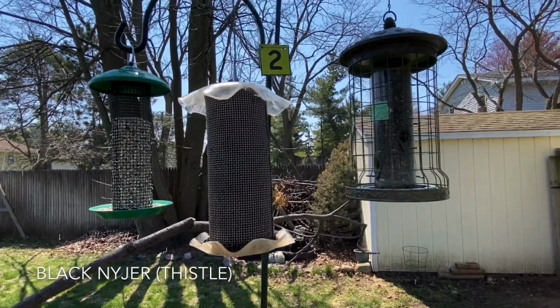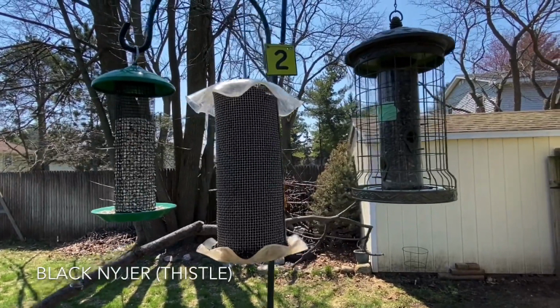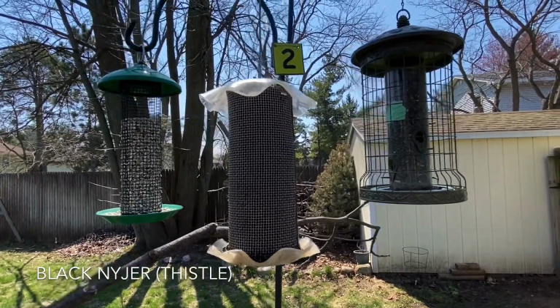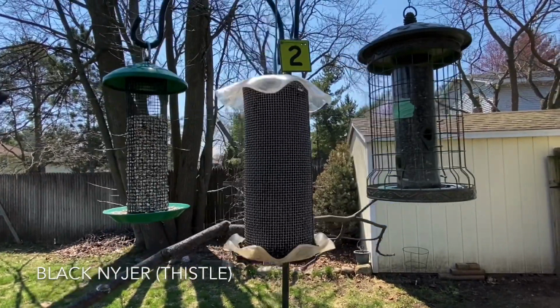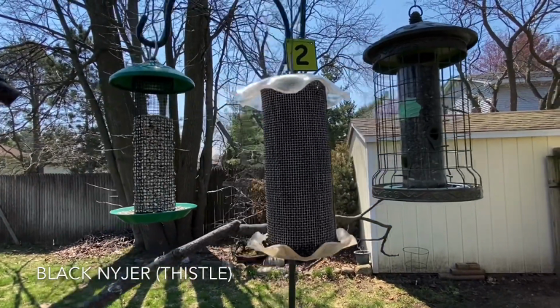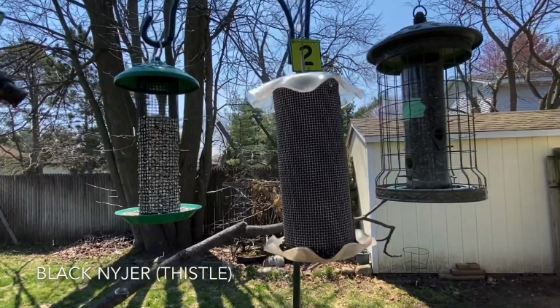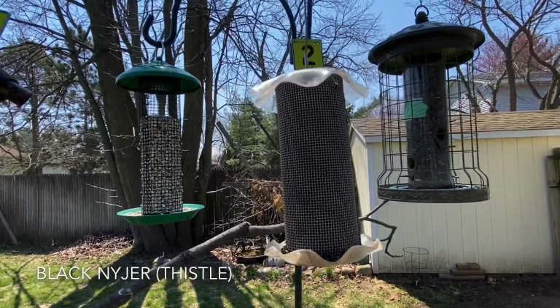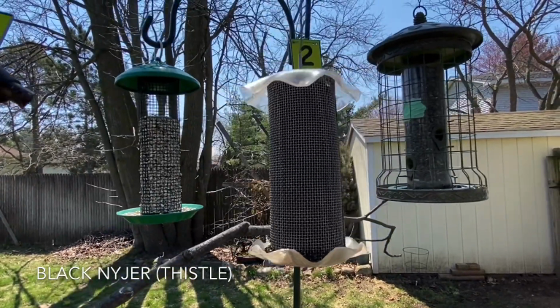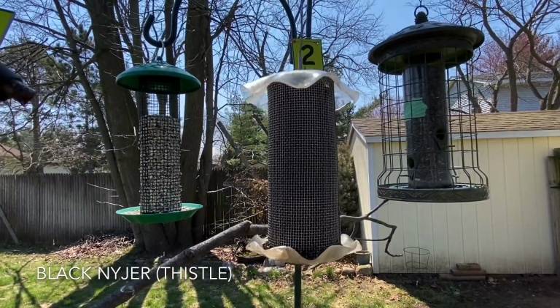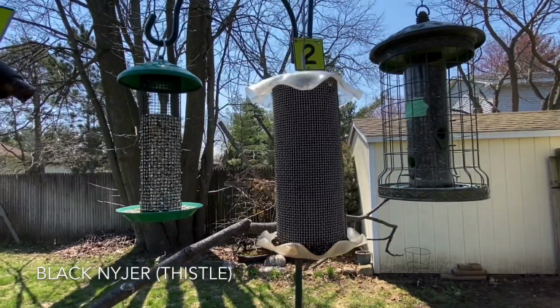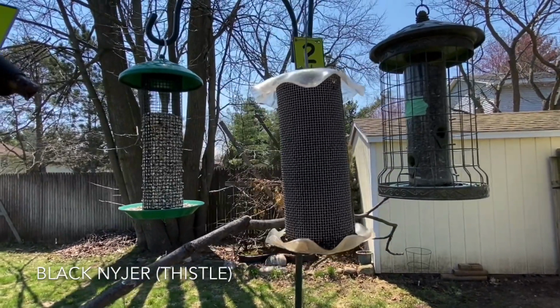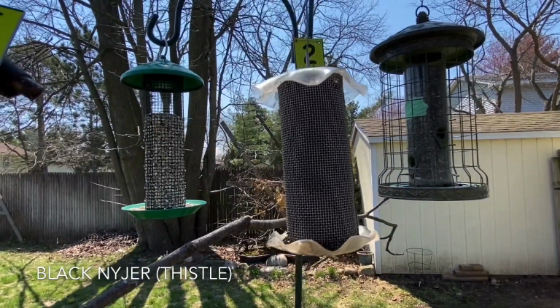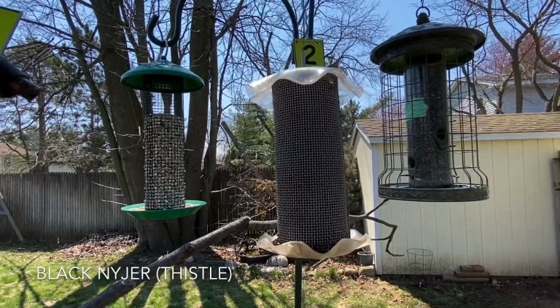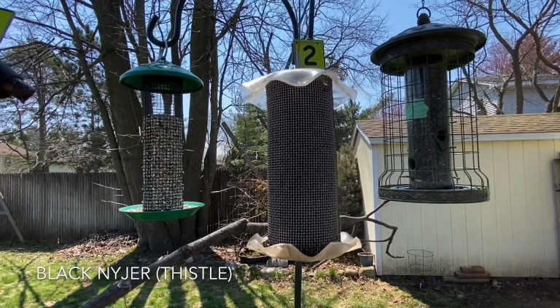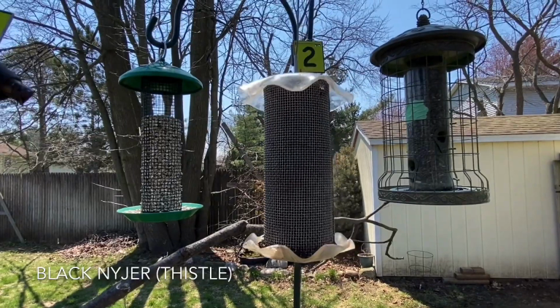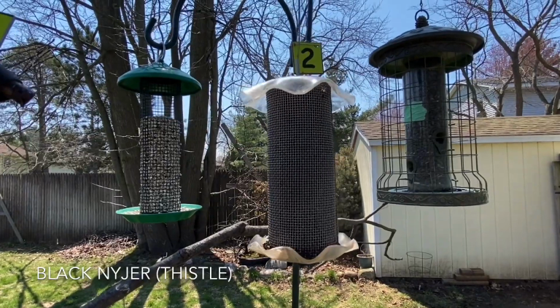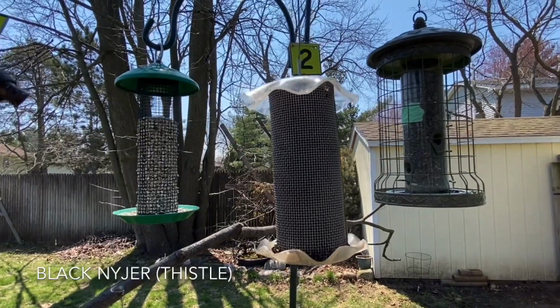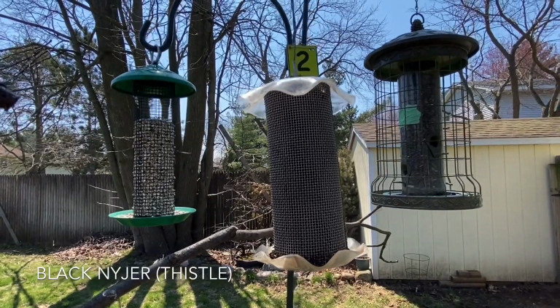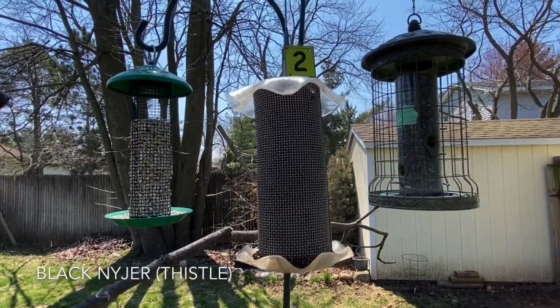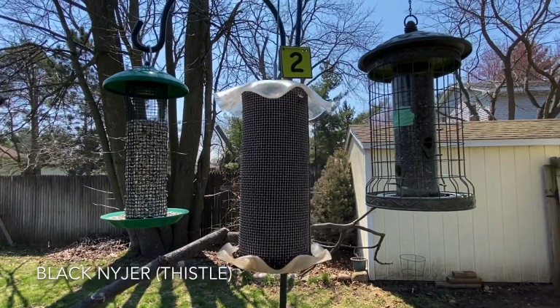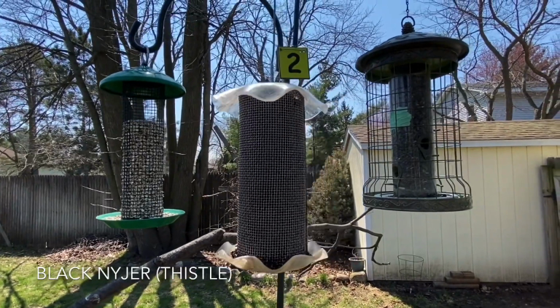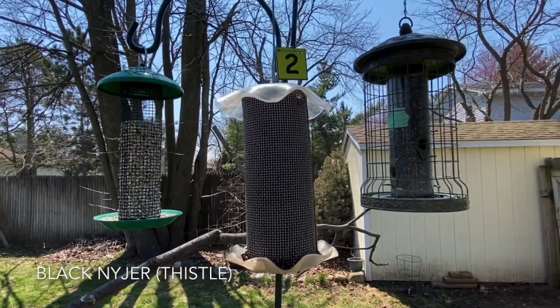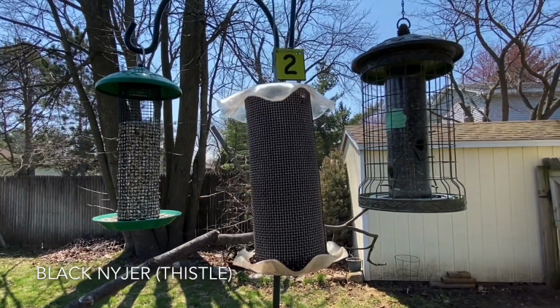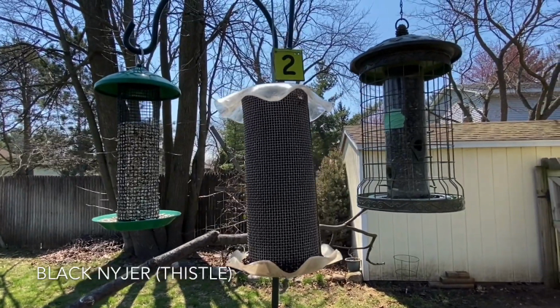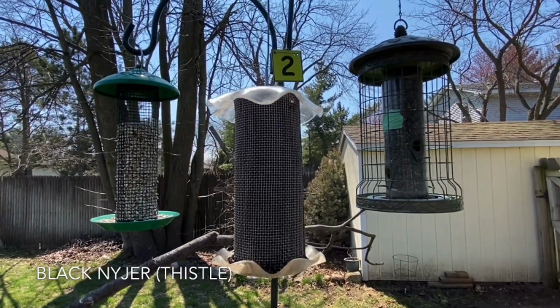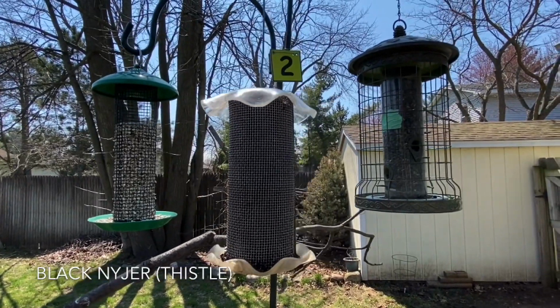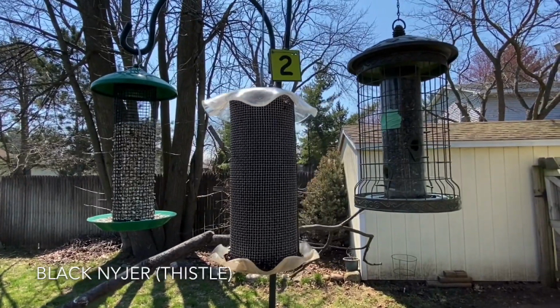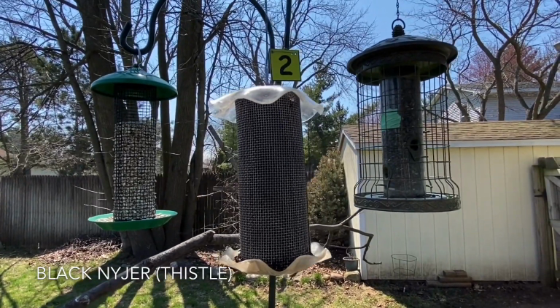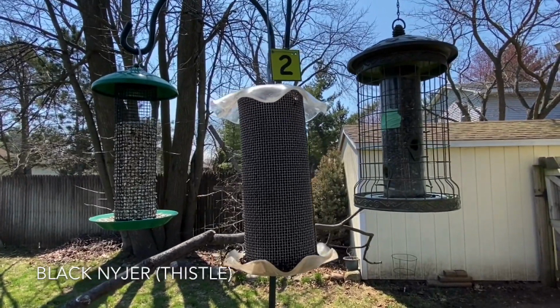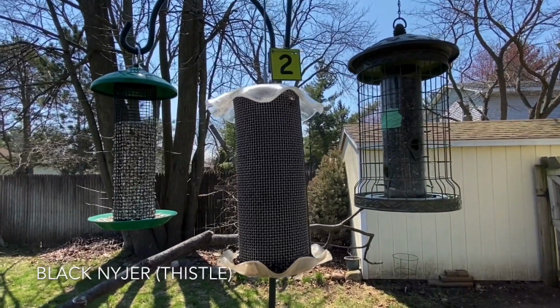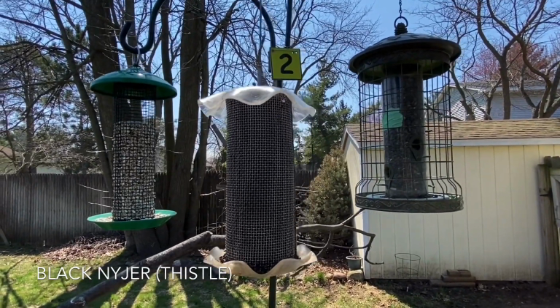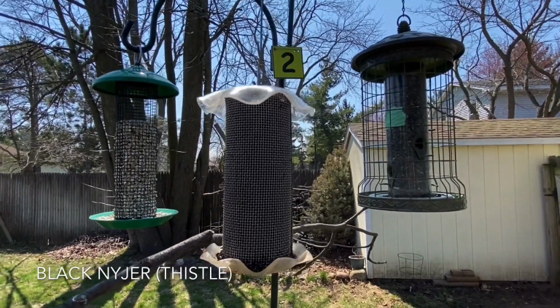Always make sure to check the seed. And if it does start to clump up, empty out your seed and refill it.